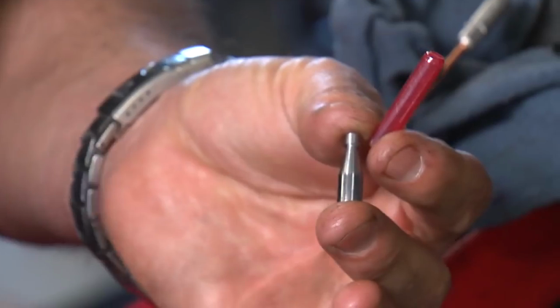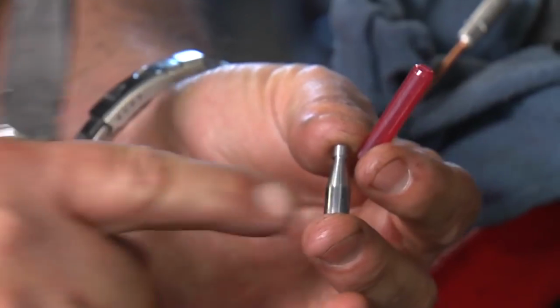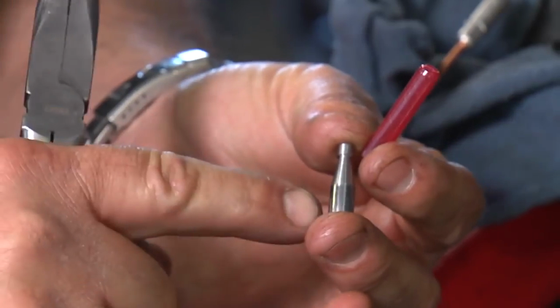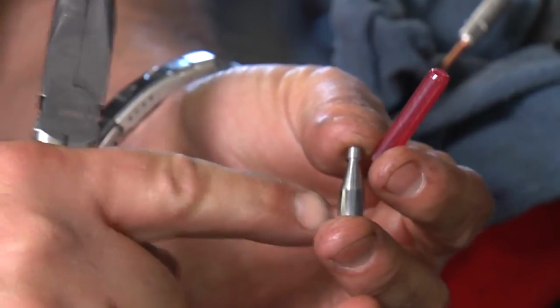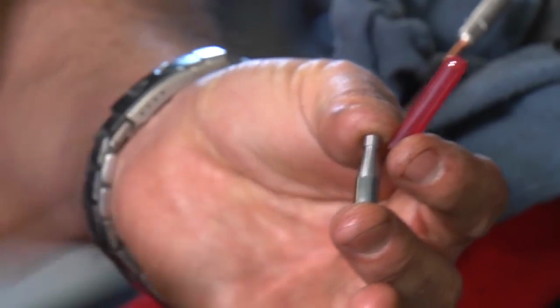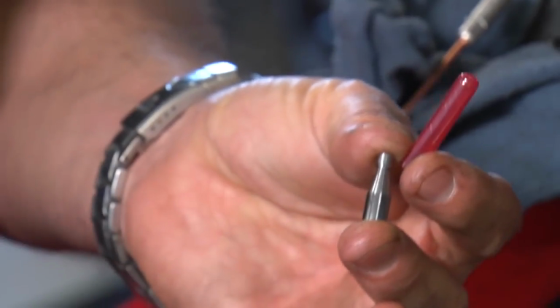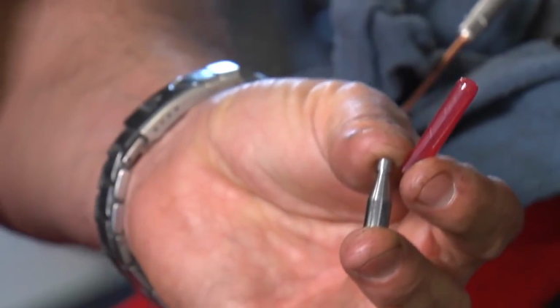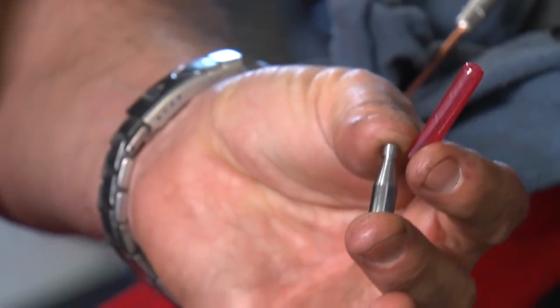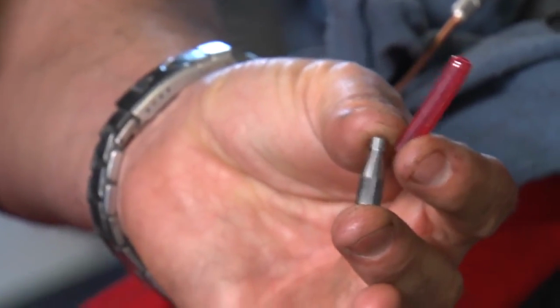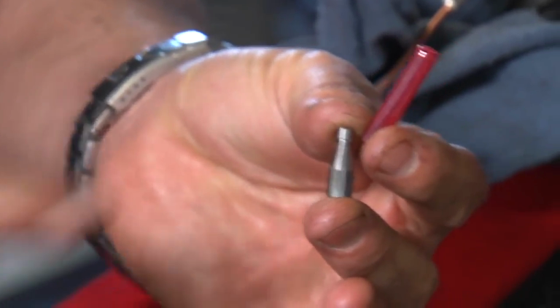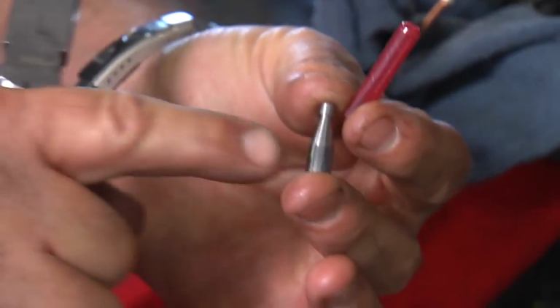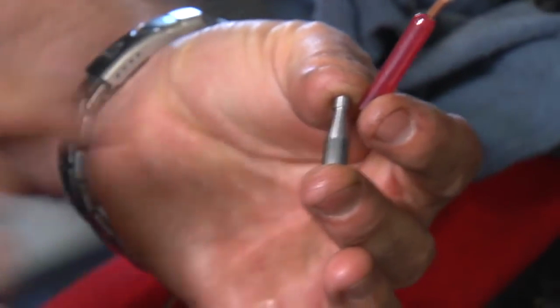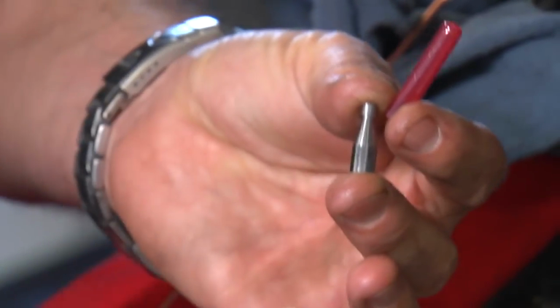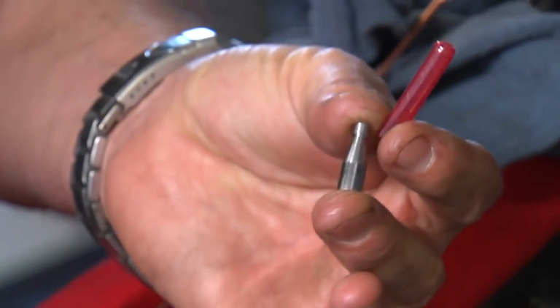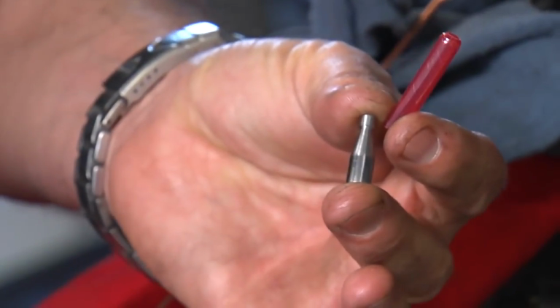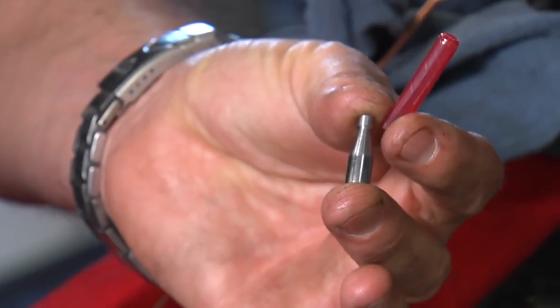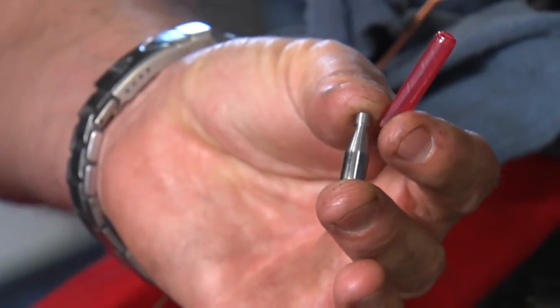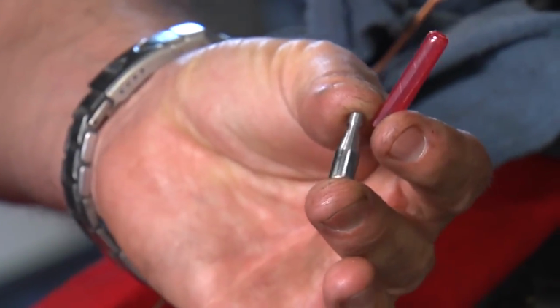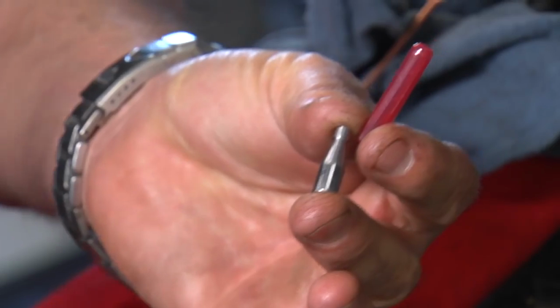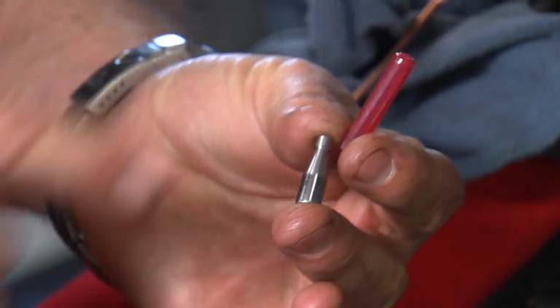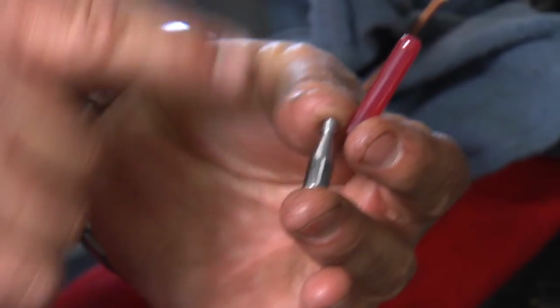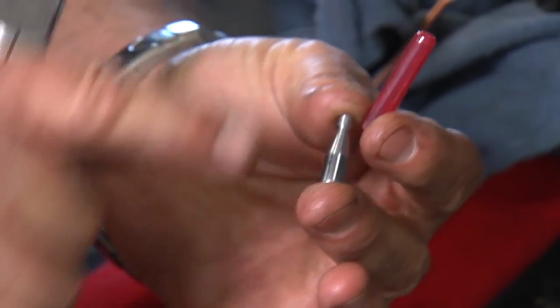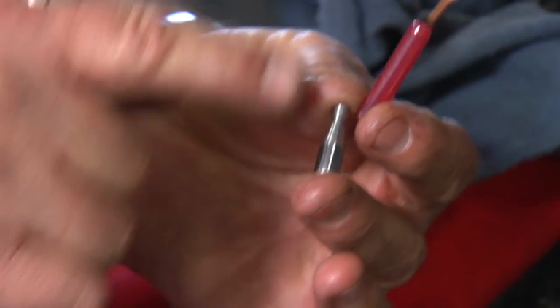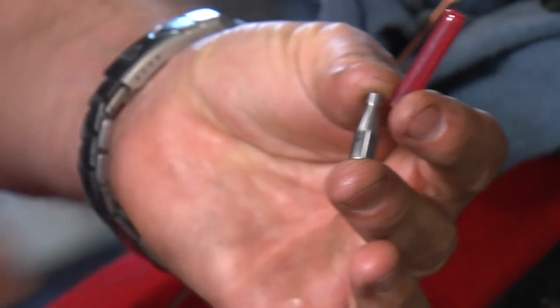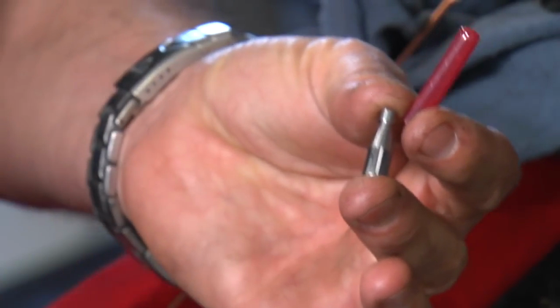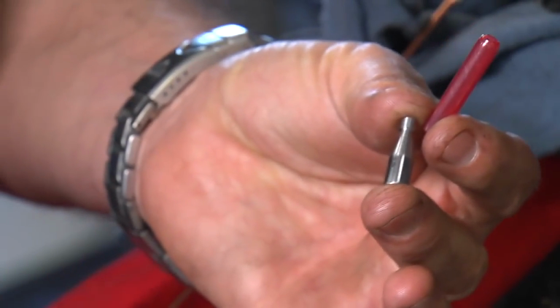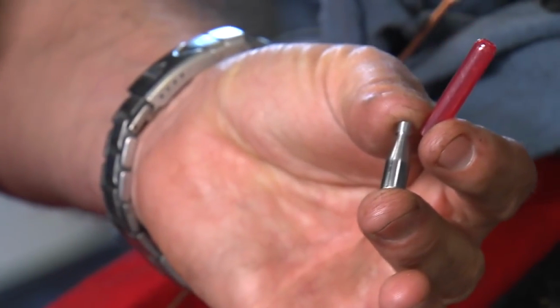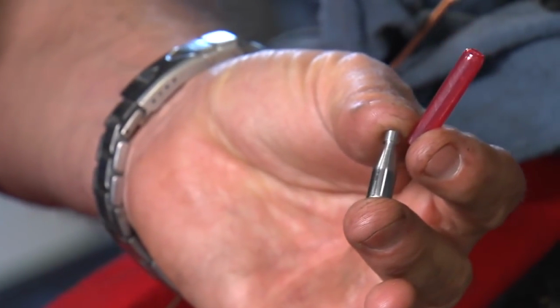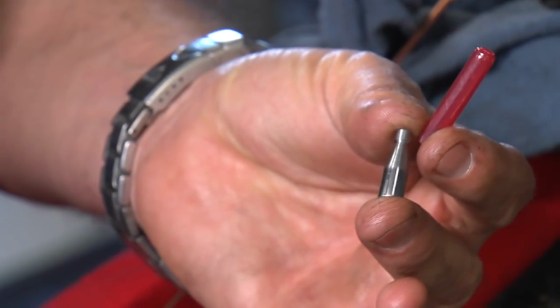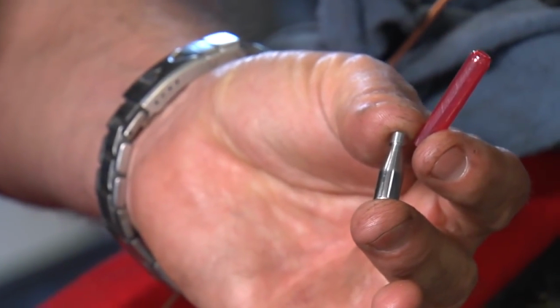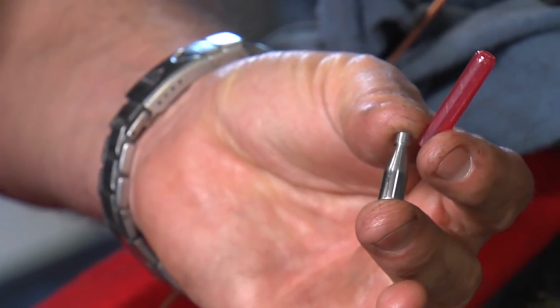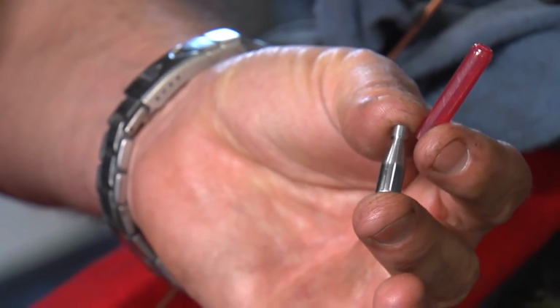Besides showing you in the engine, let me also show you real quick on a table so you get a clear picture of how it works.